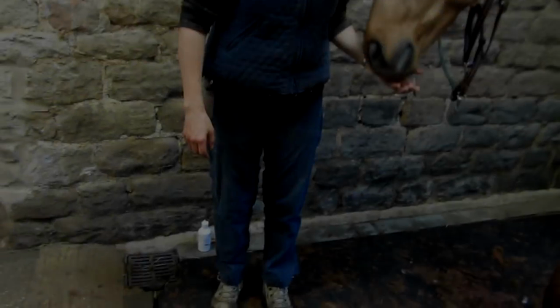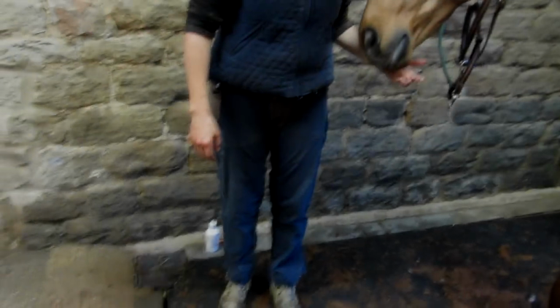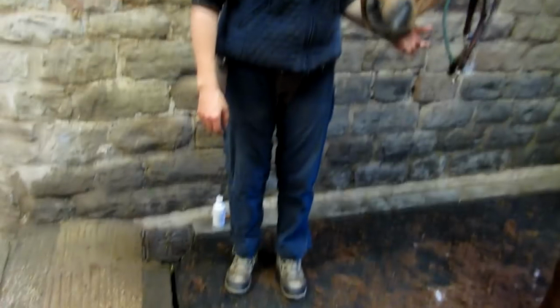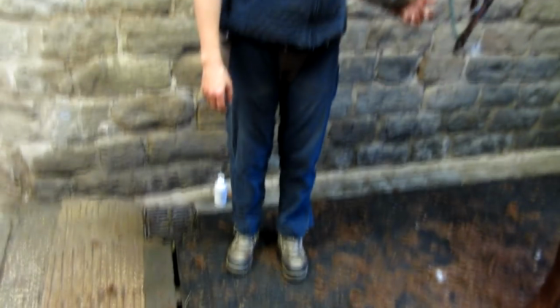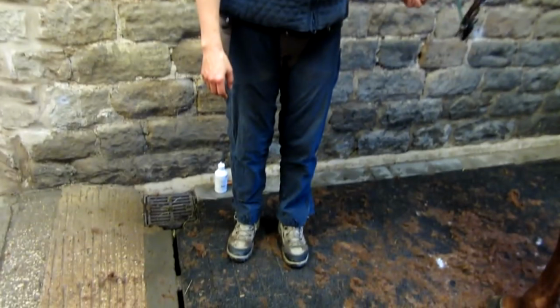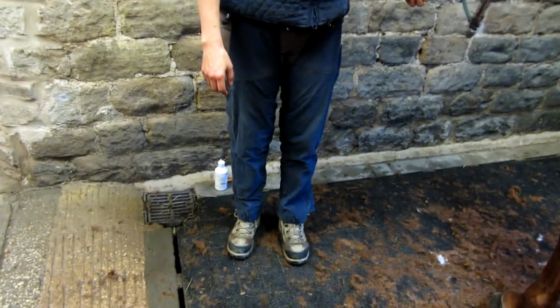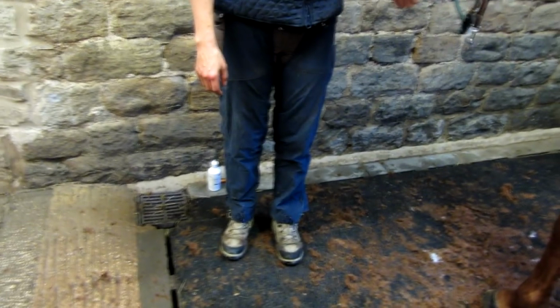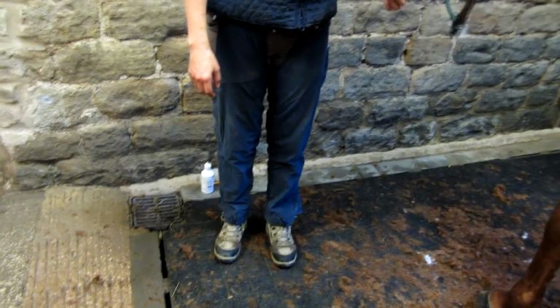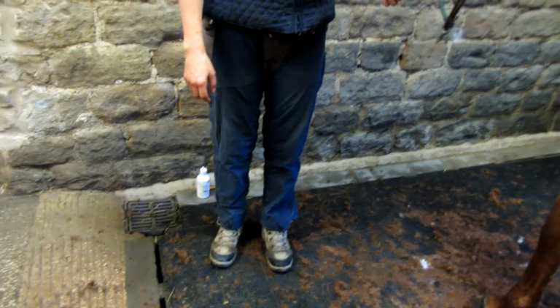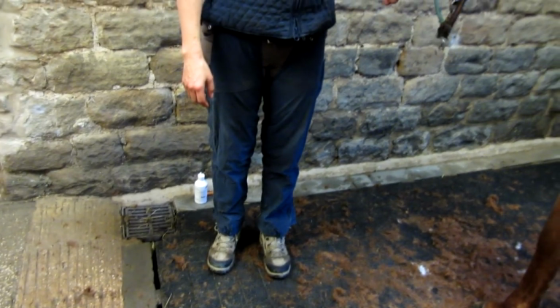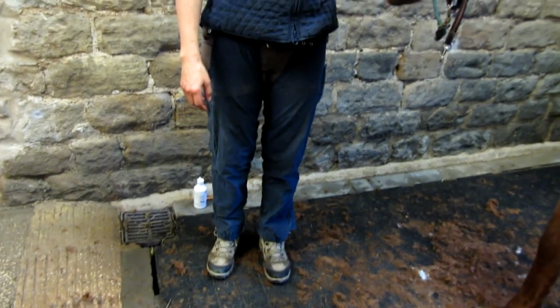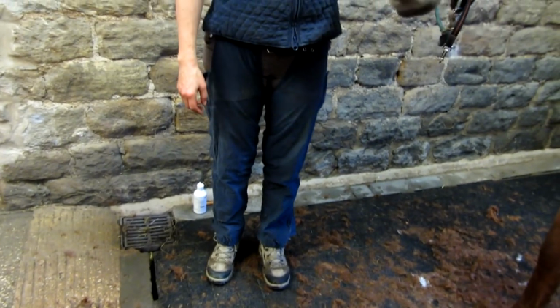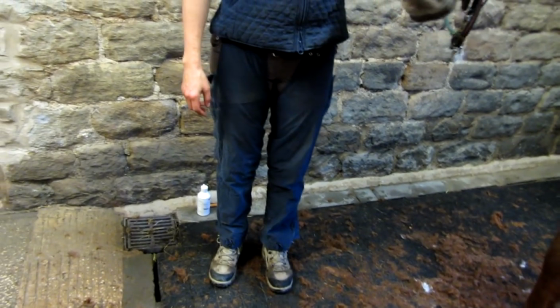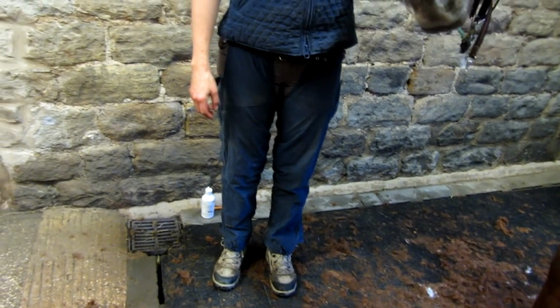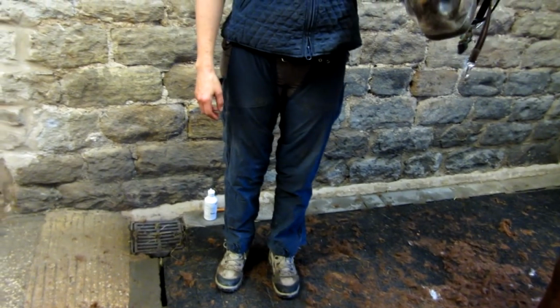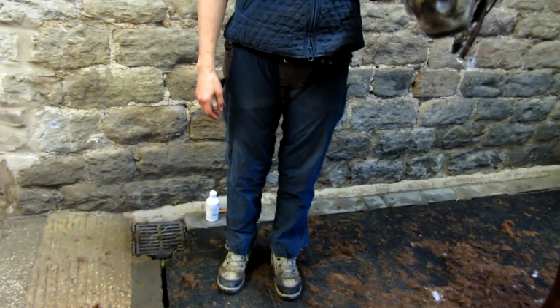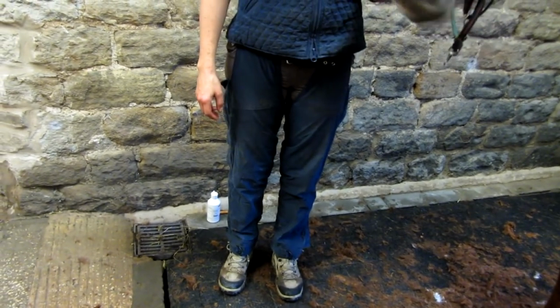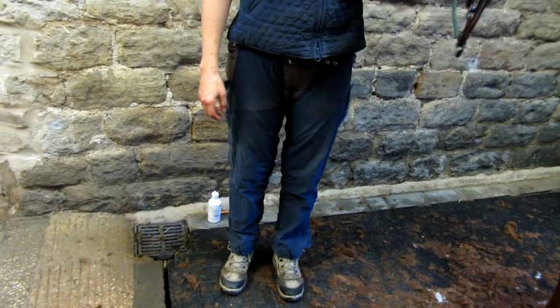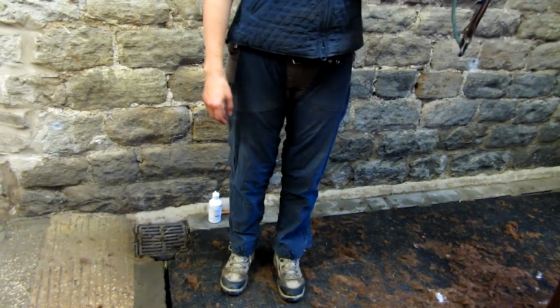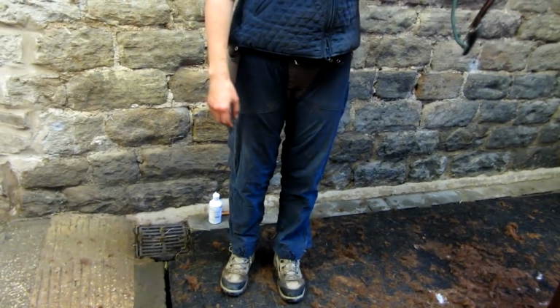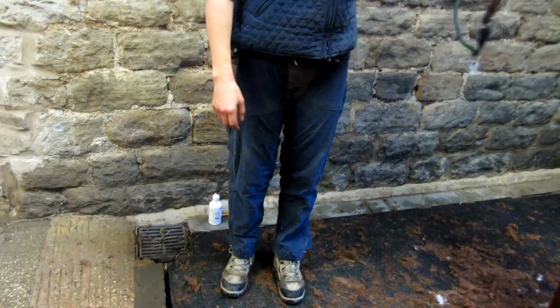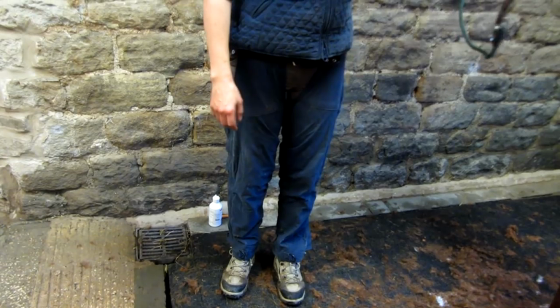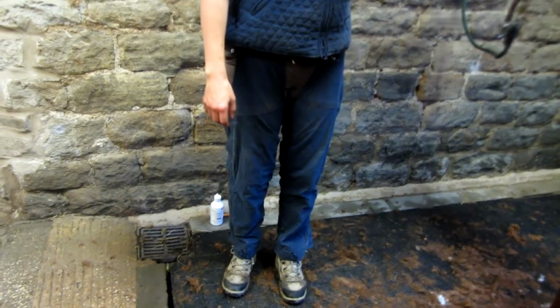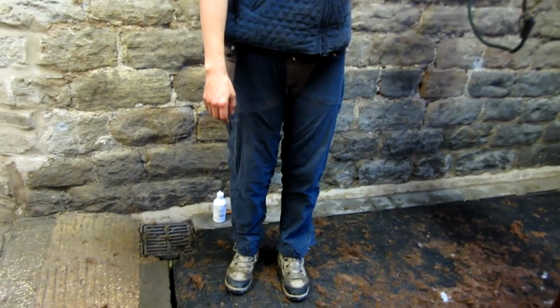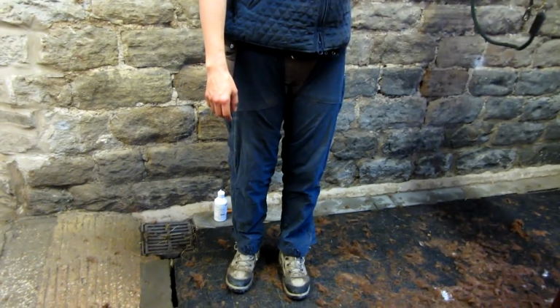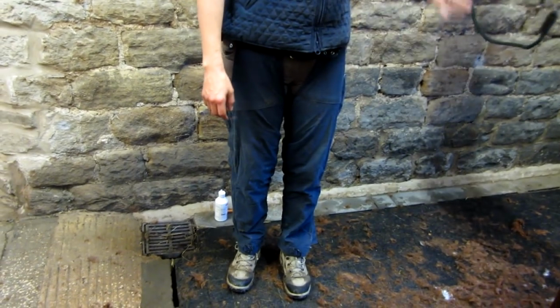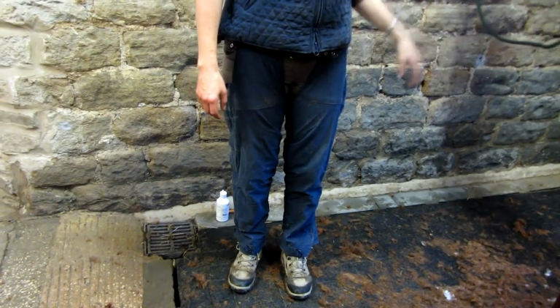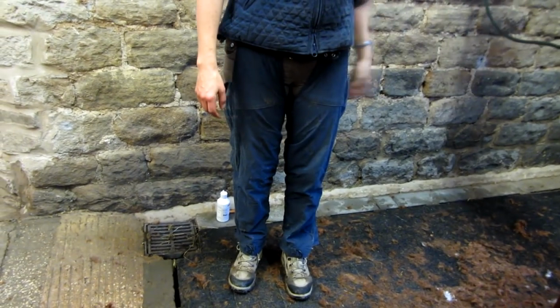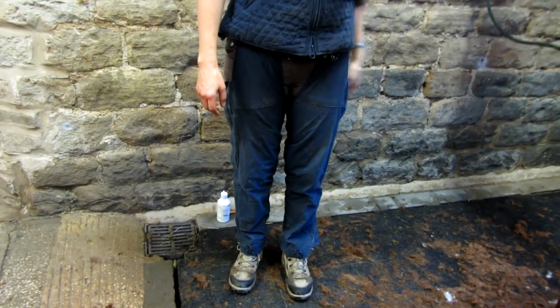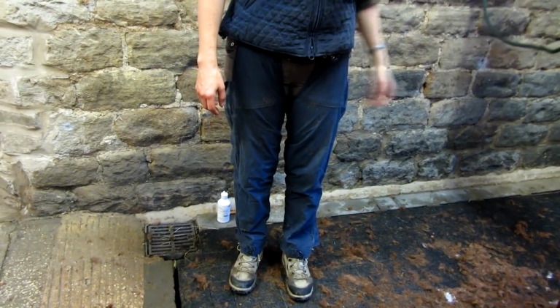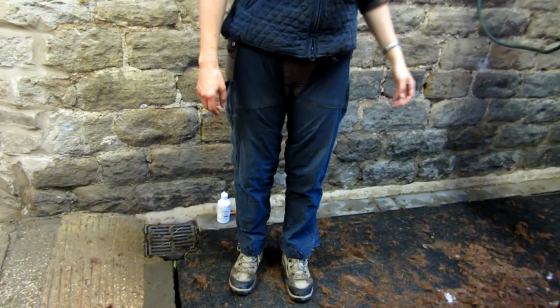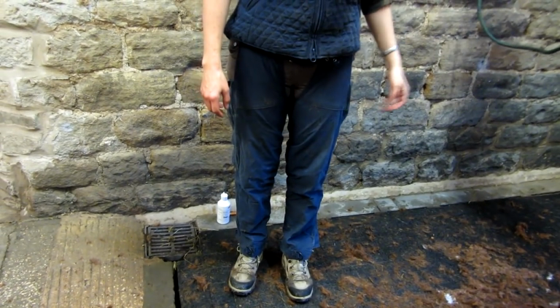It's really good if you can wear clothing that the hair doesn't stick to, like these waterproof trousers.